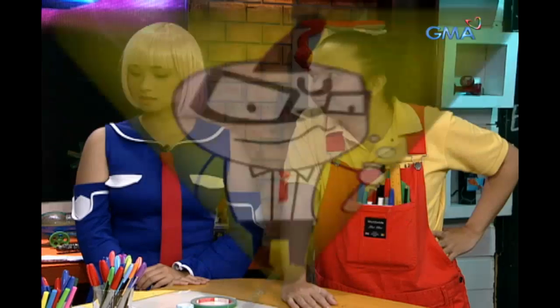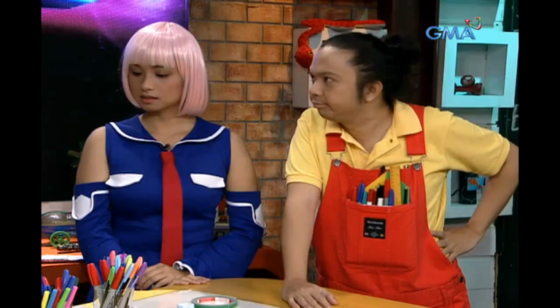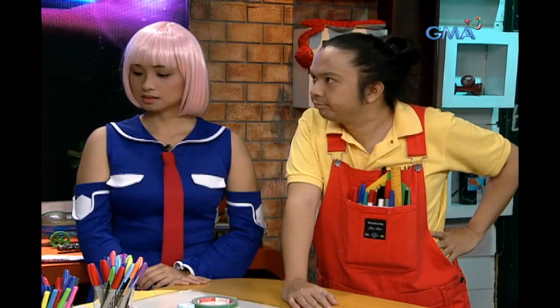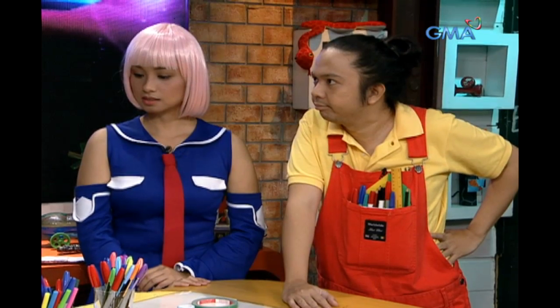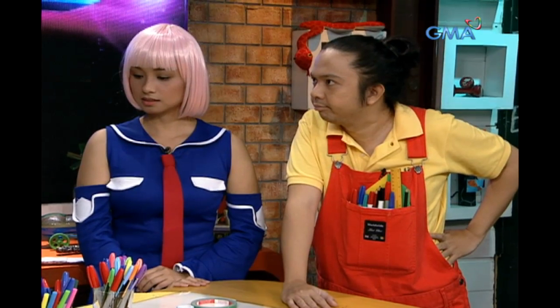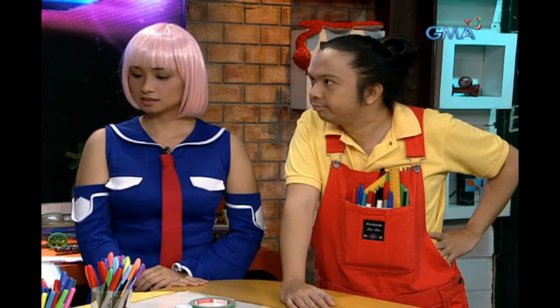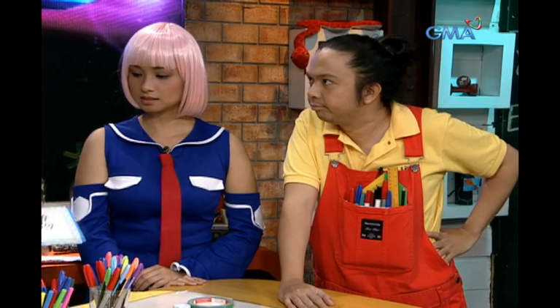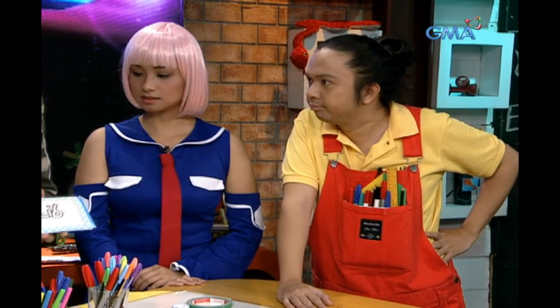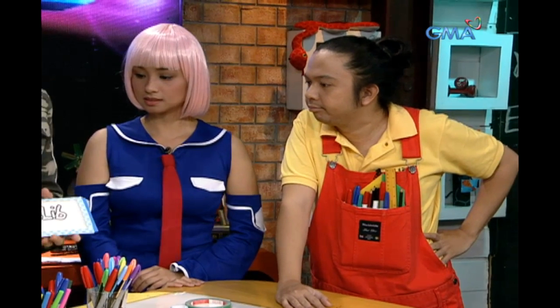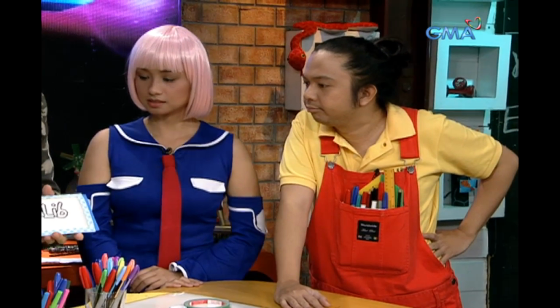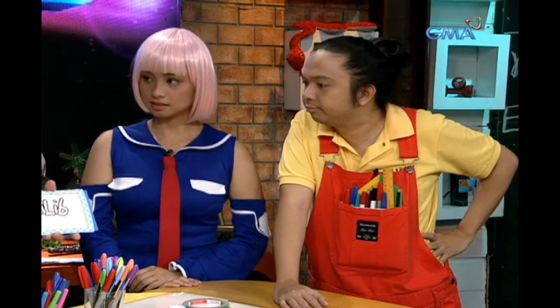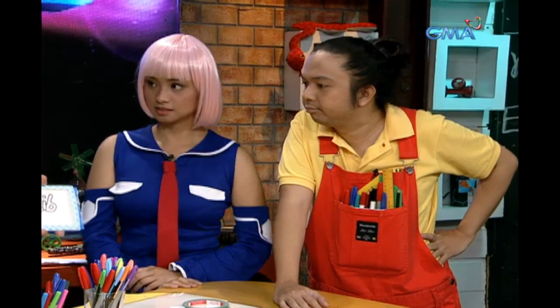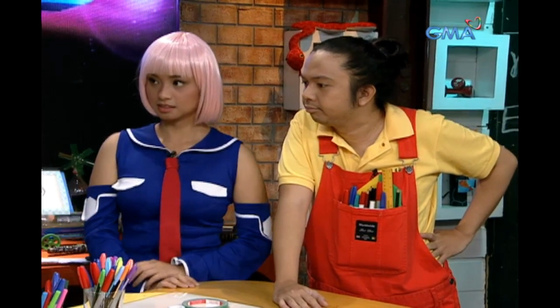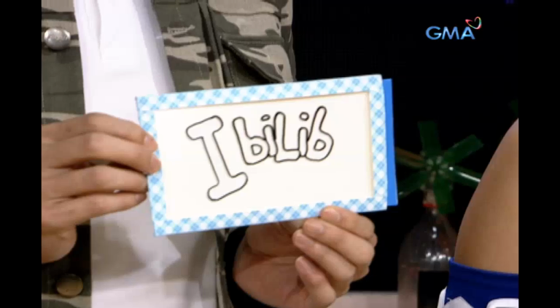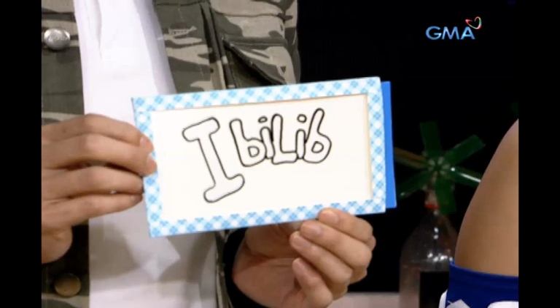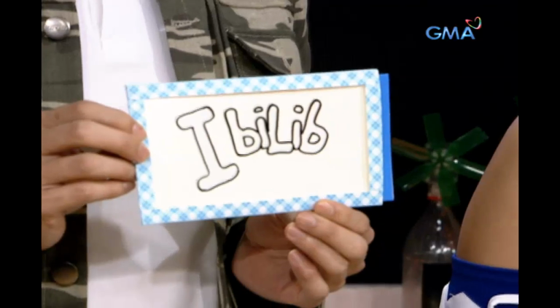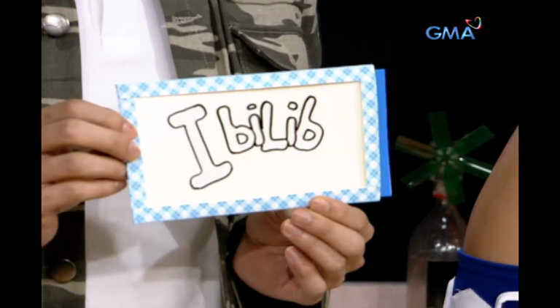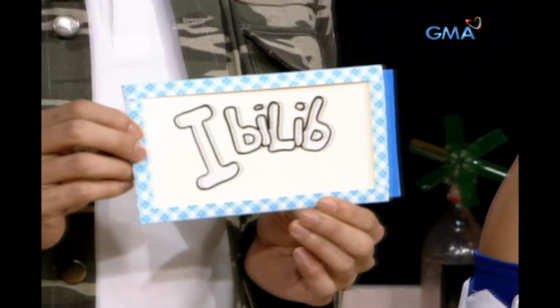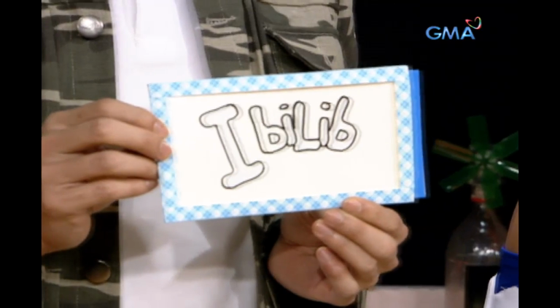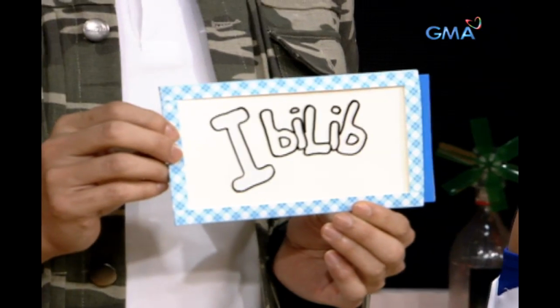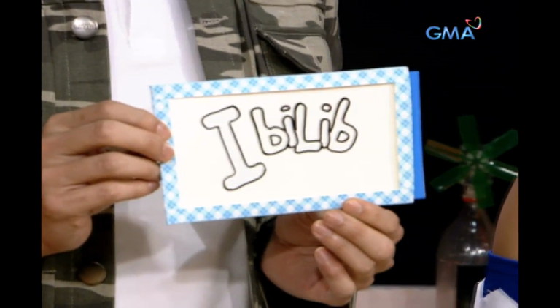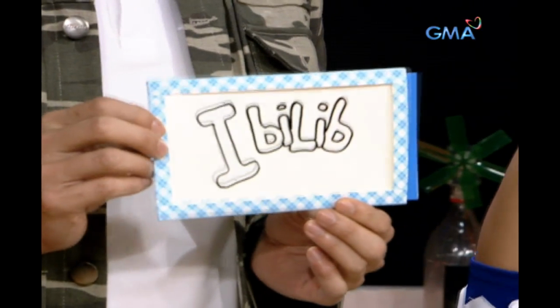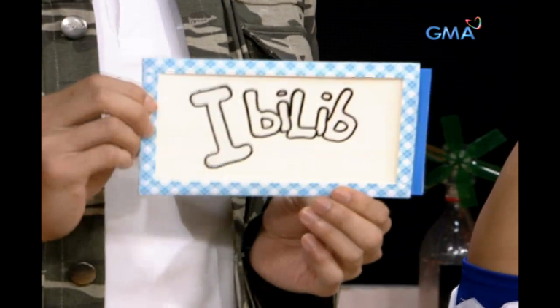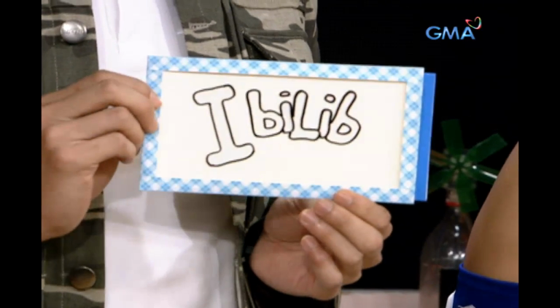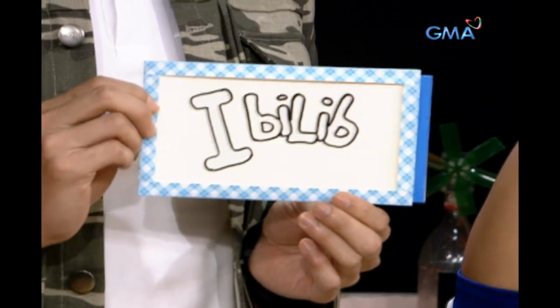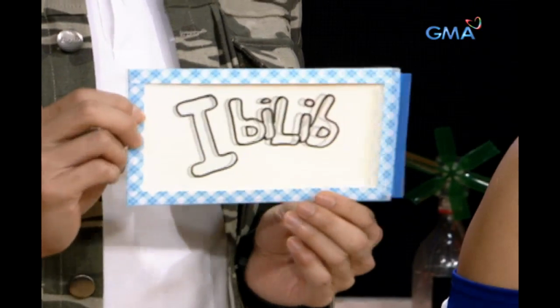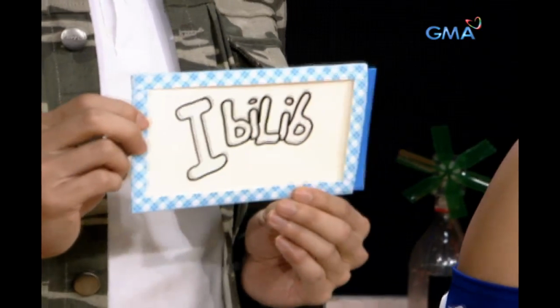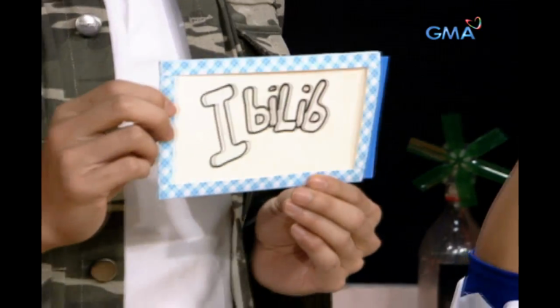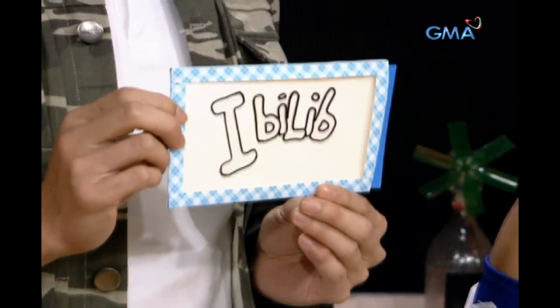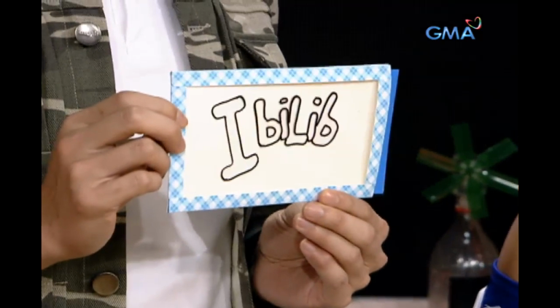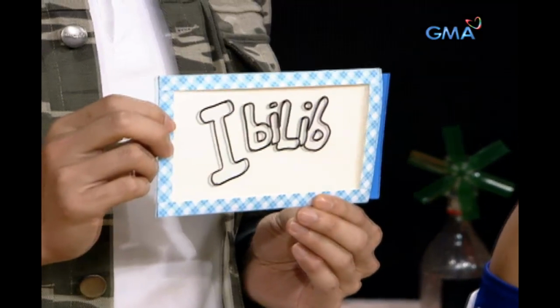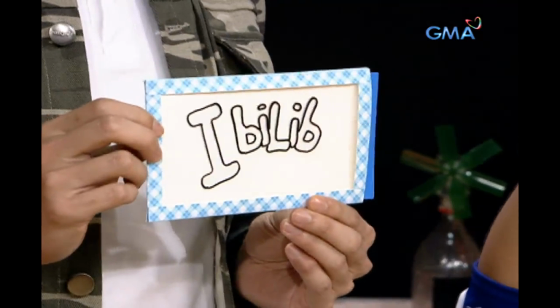What did you observe here? Drawing, and there's a black outline, and no color.